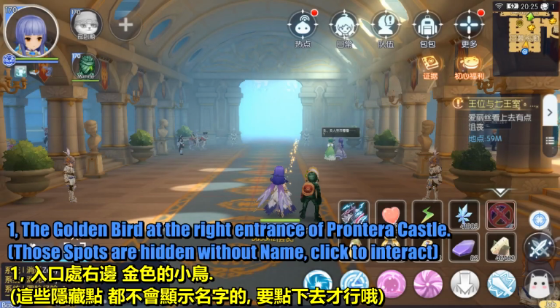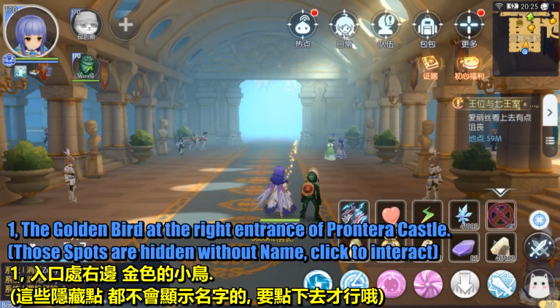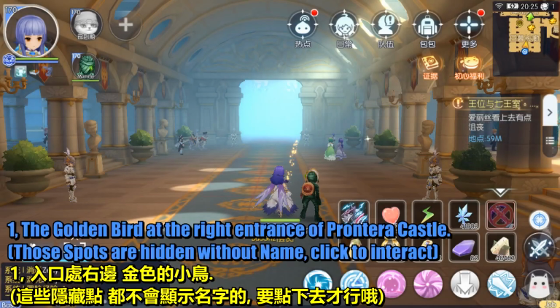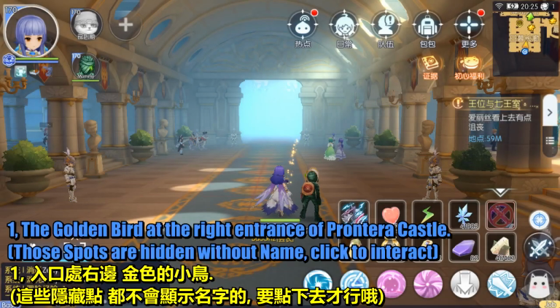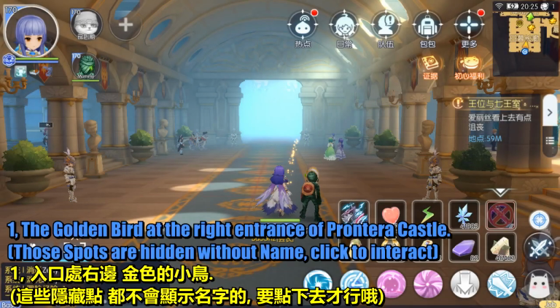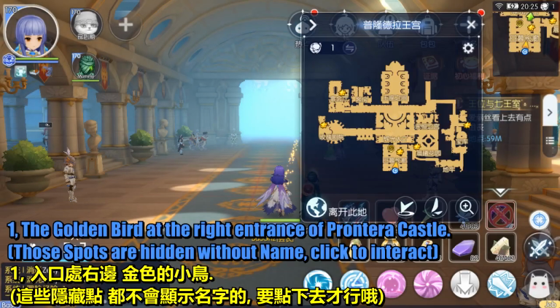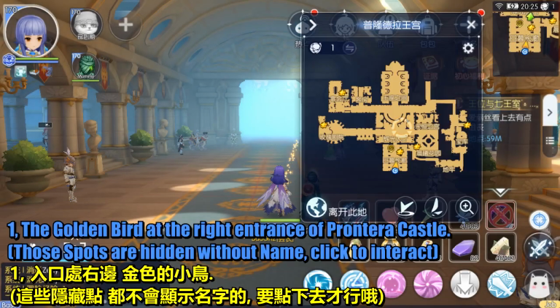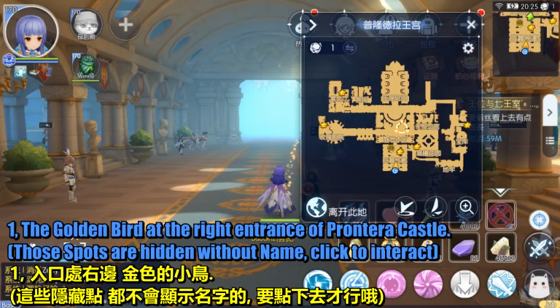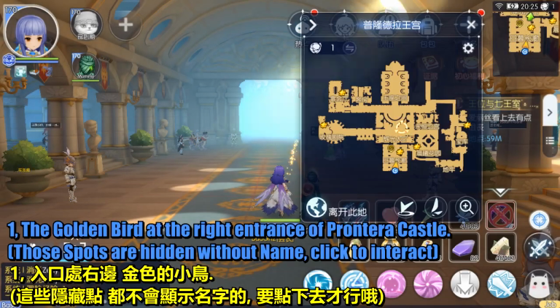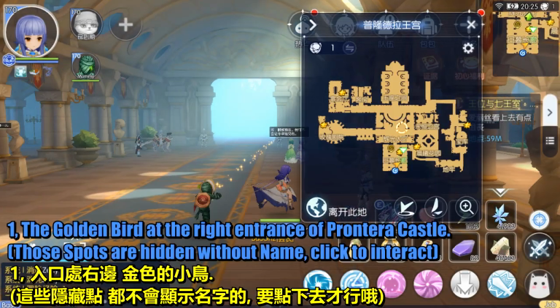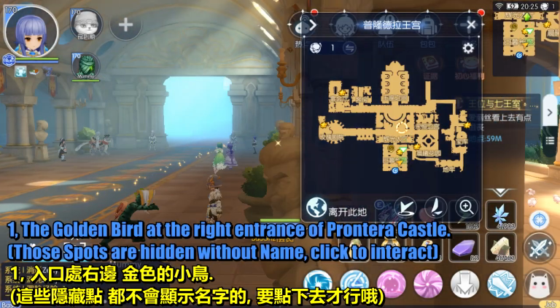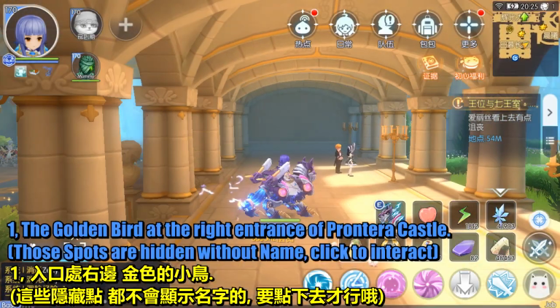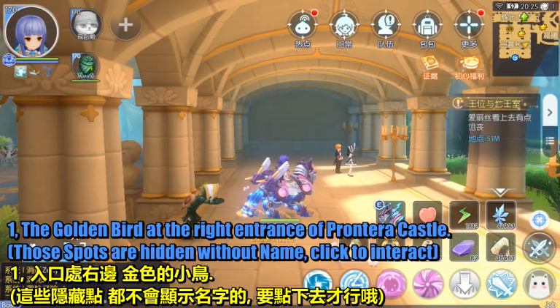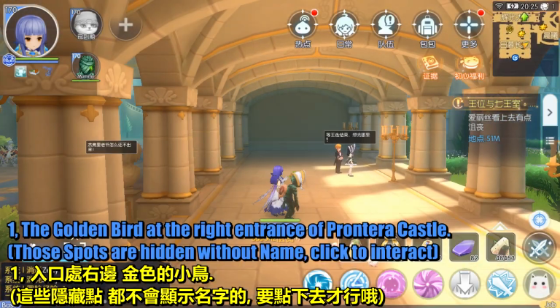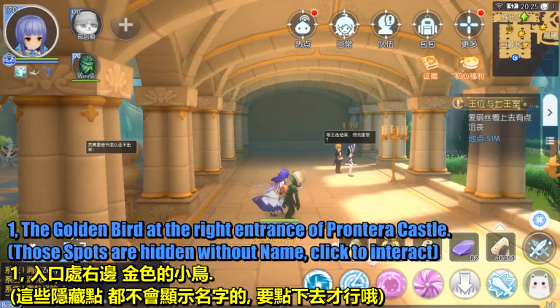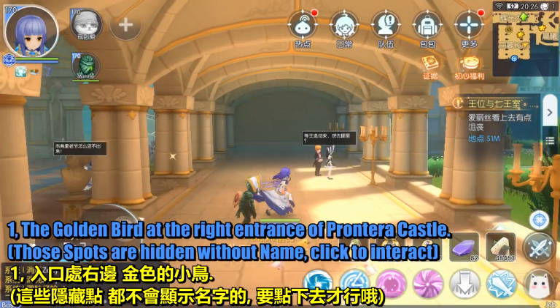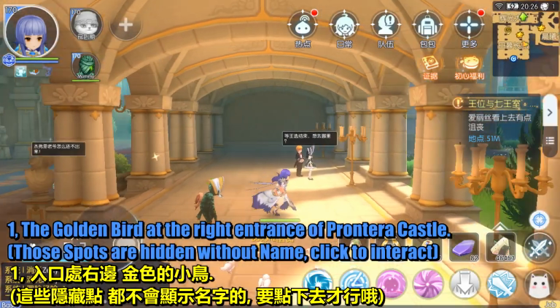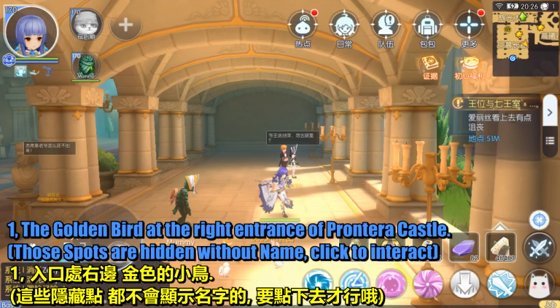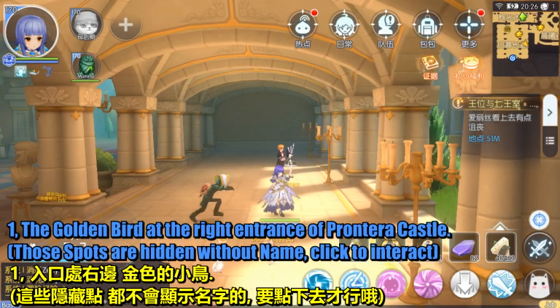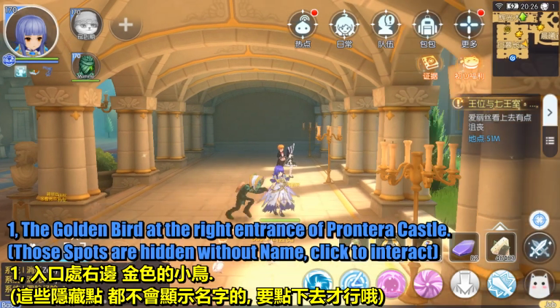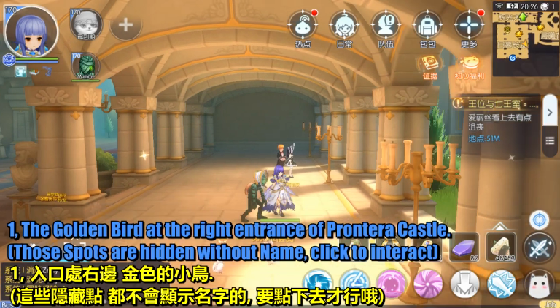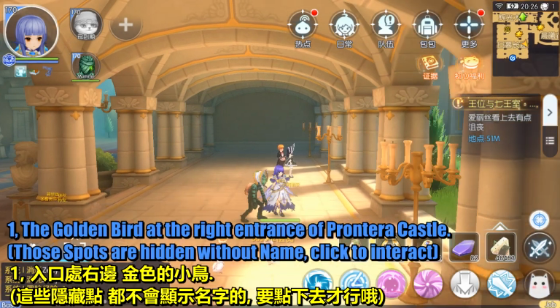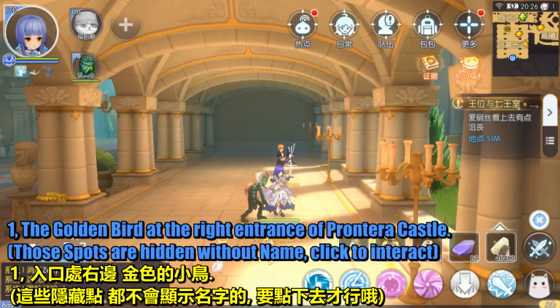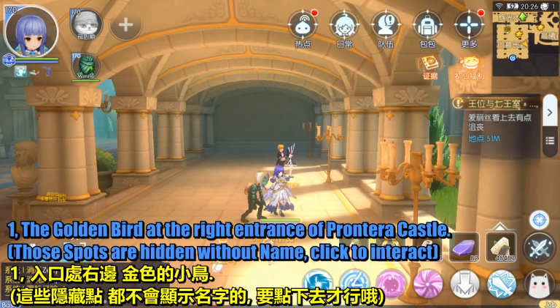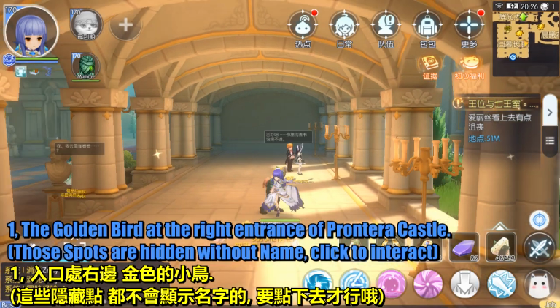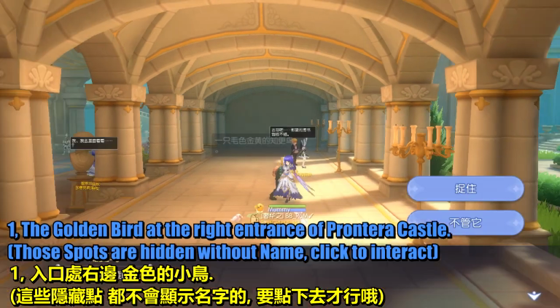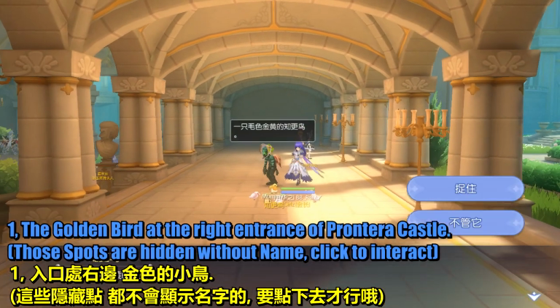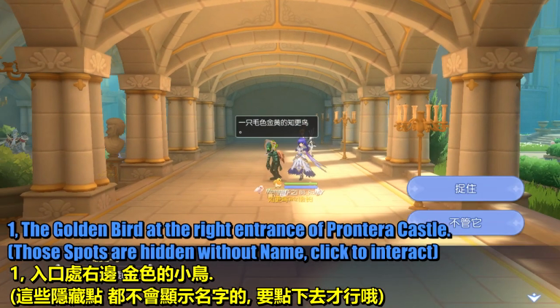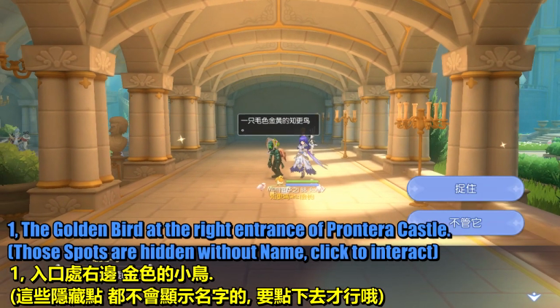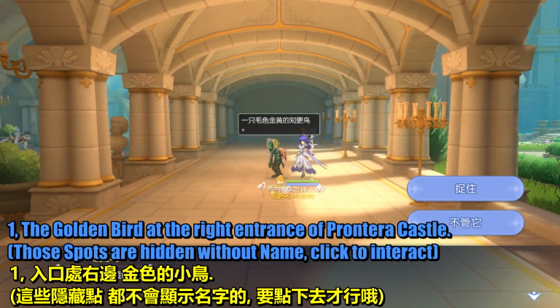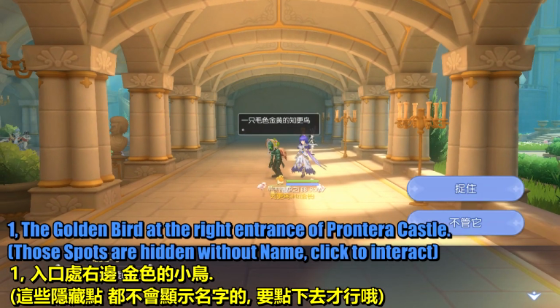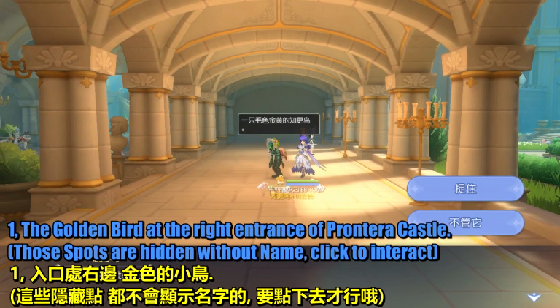Spot 1: the golden bird at the right entrance of Prontra Castle. These spots are hidden without a name — click to interact.